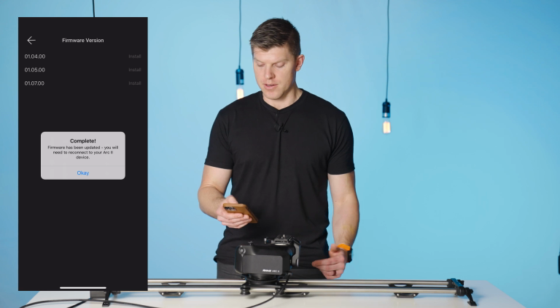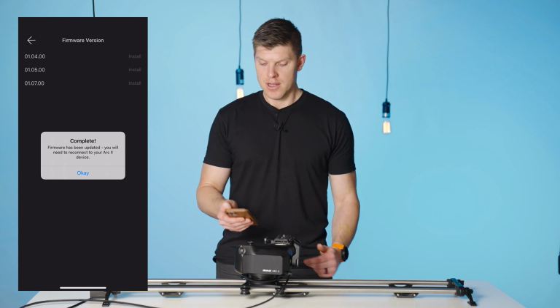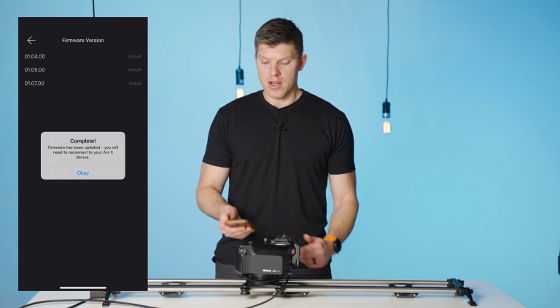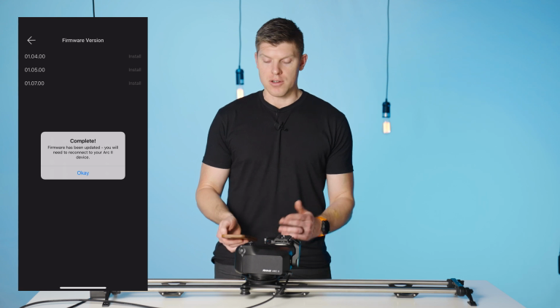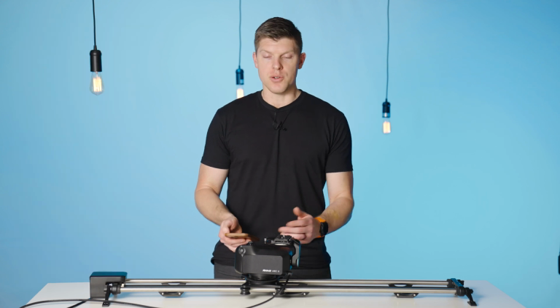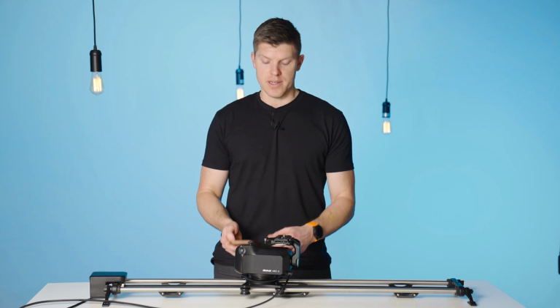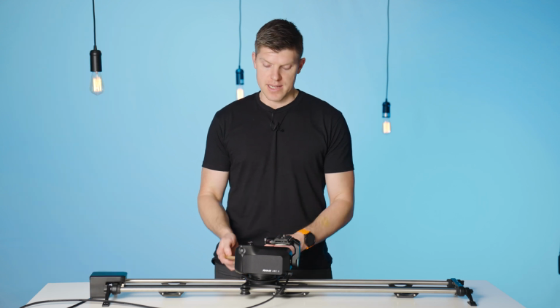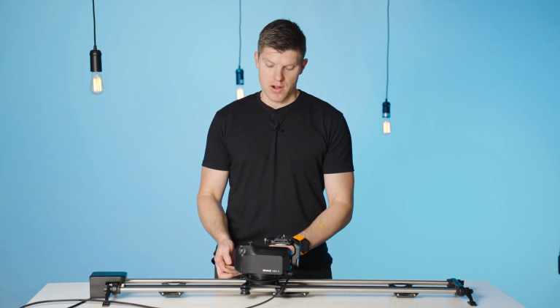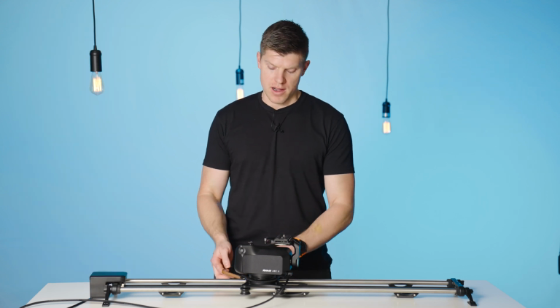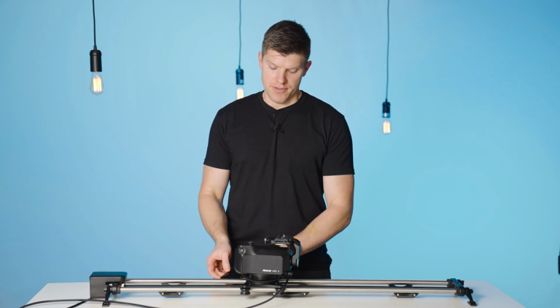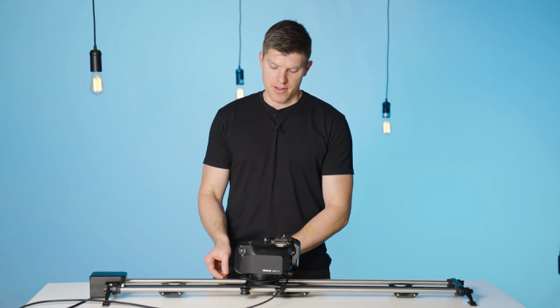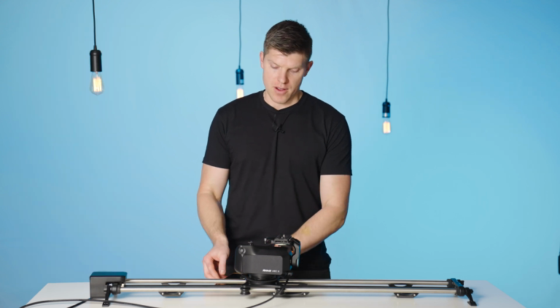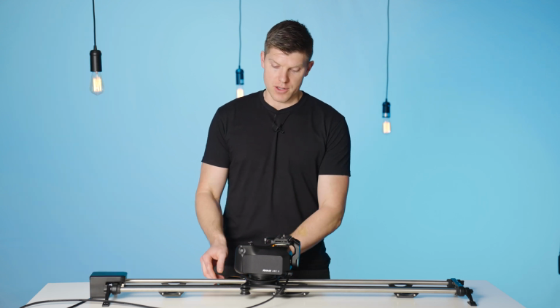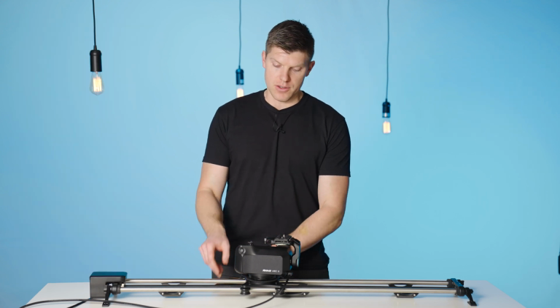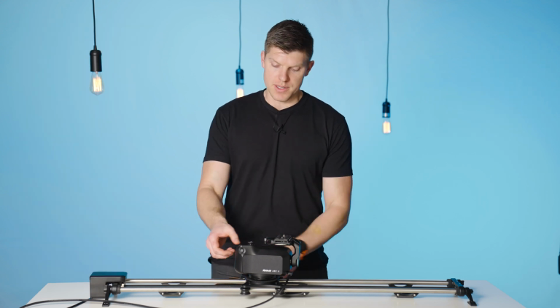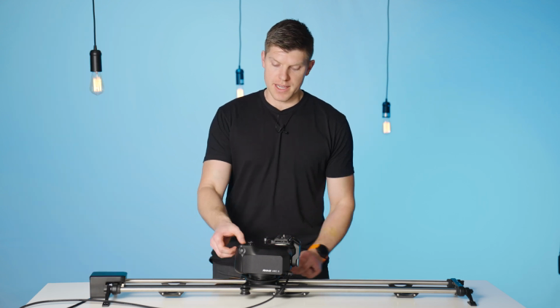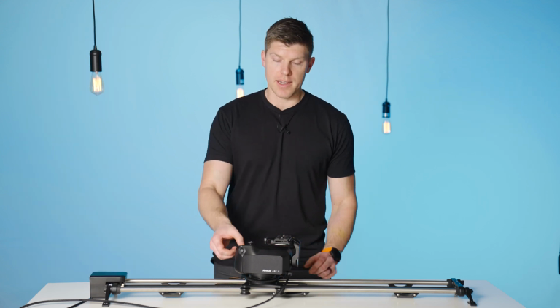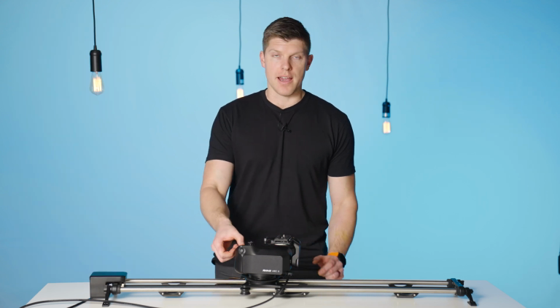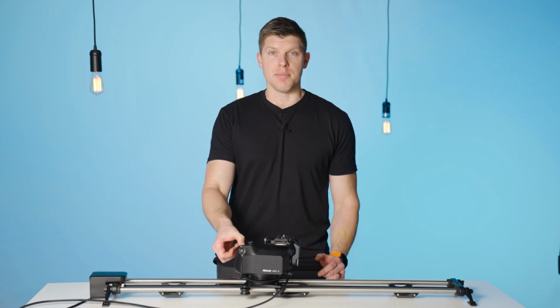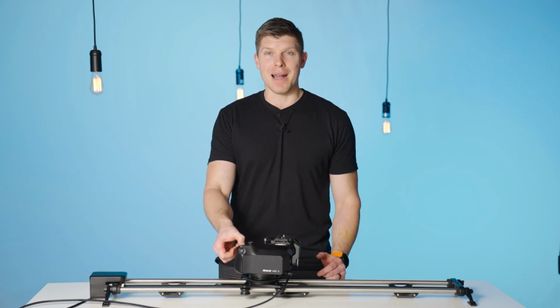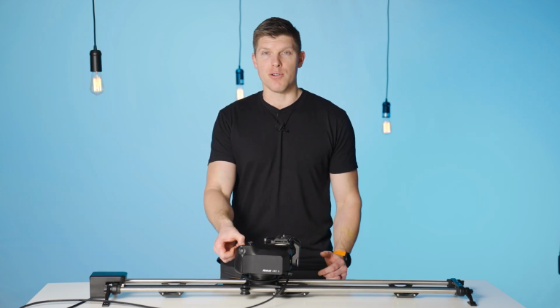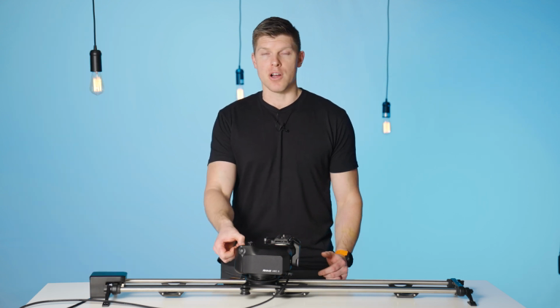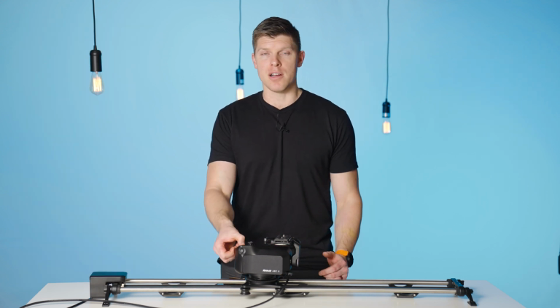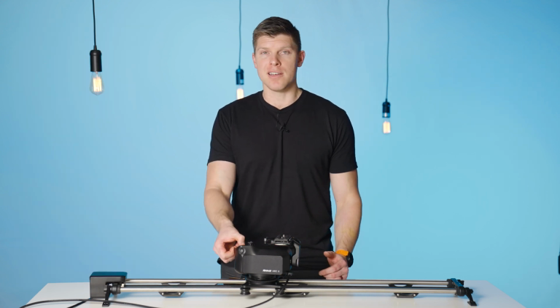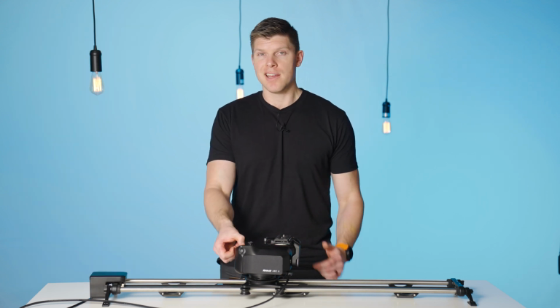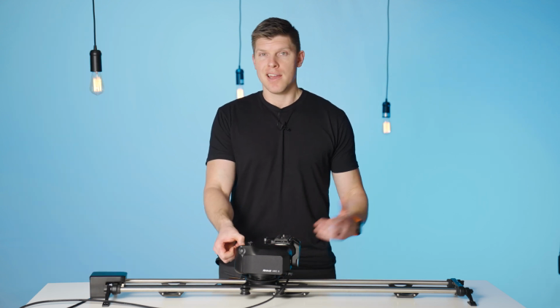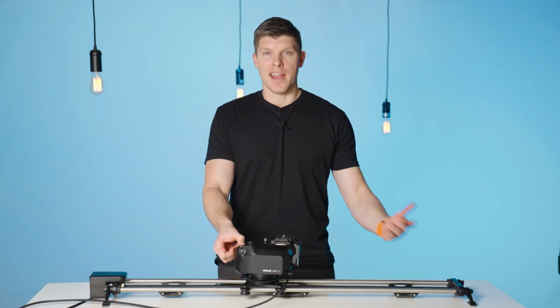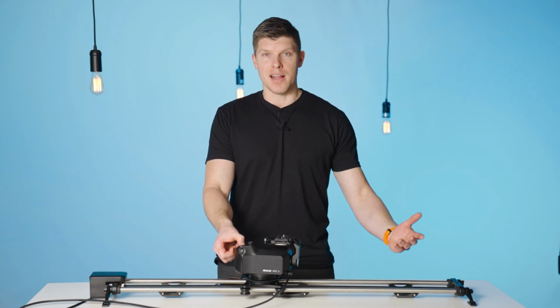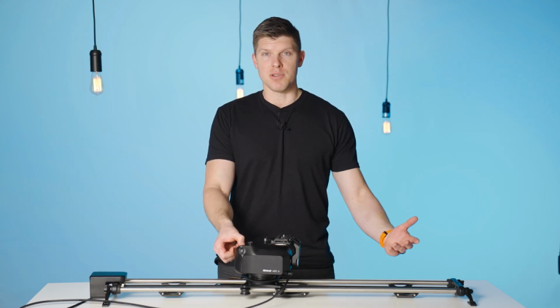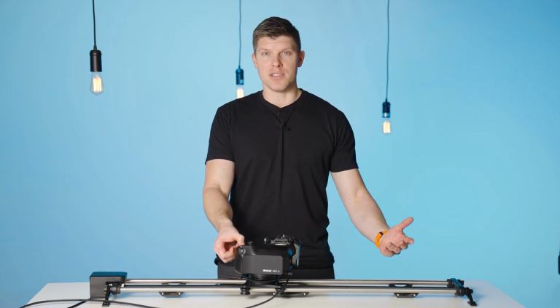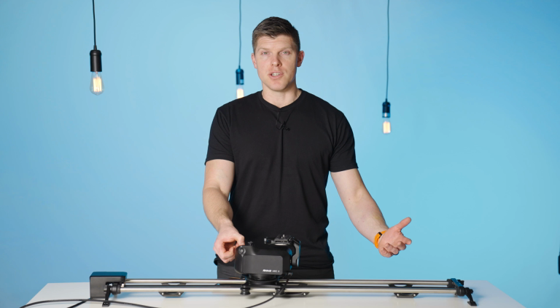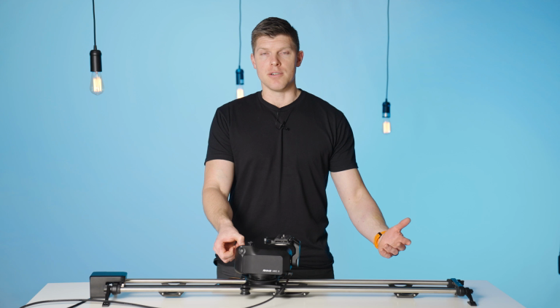Arc 2 is now off. If you want to use it again, you can power it on and you're good to go.